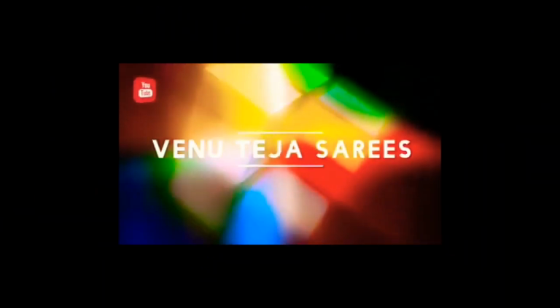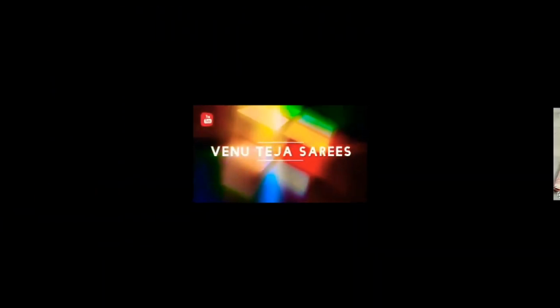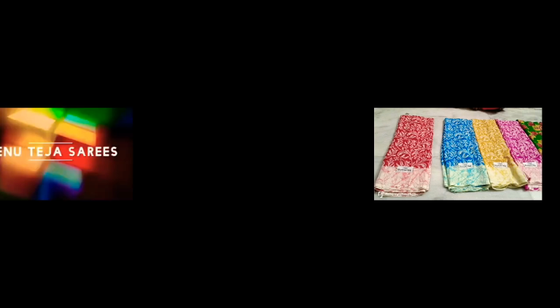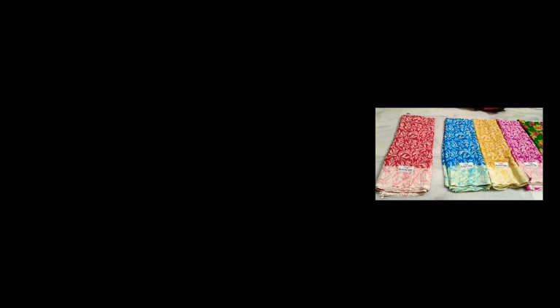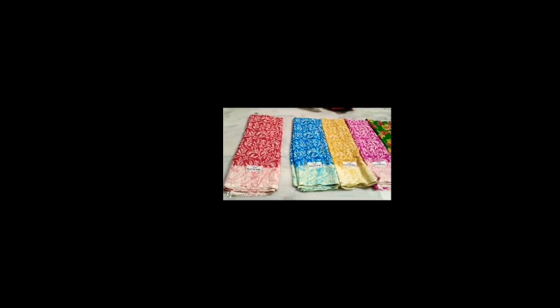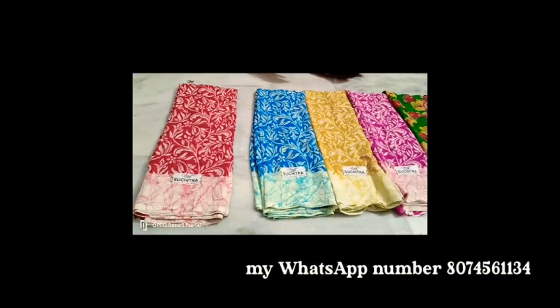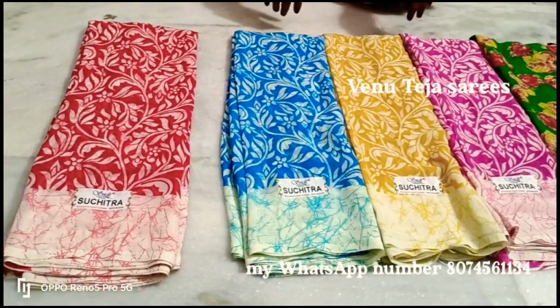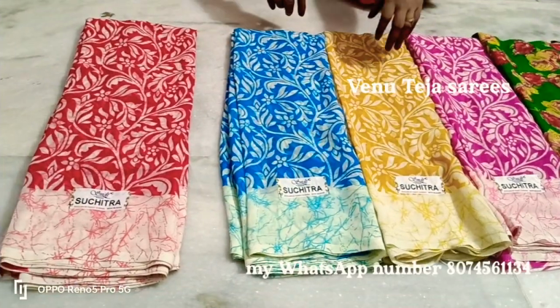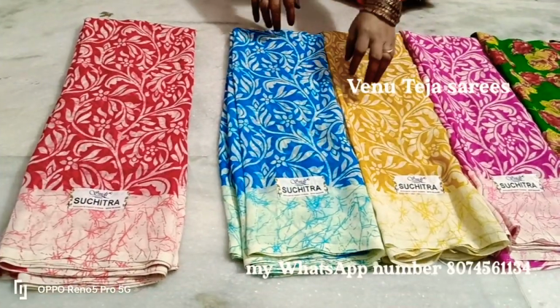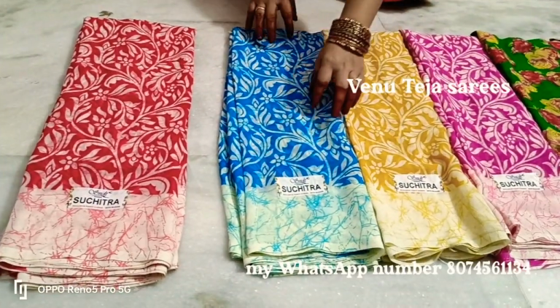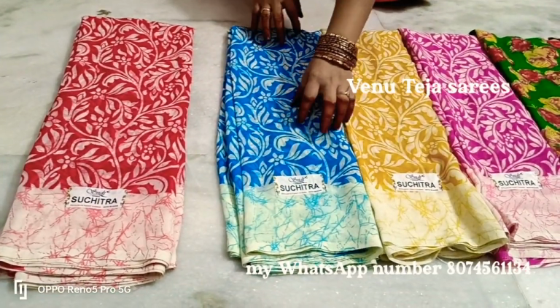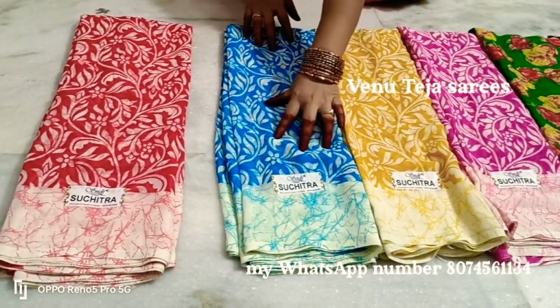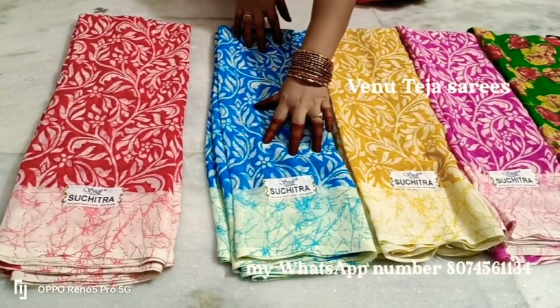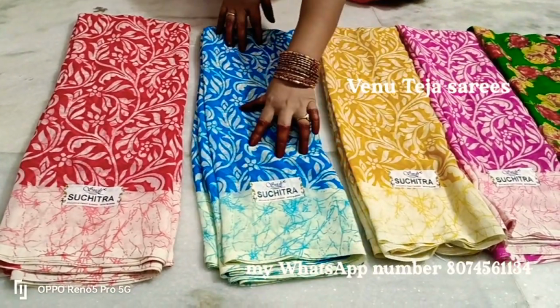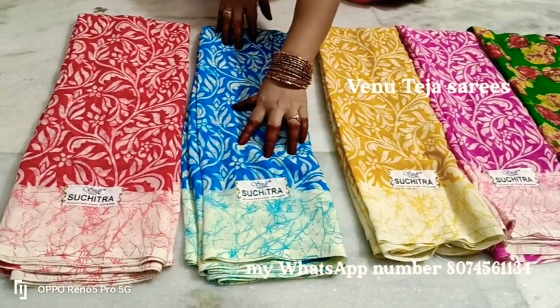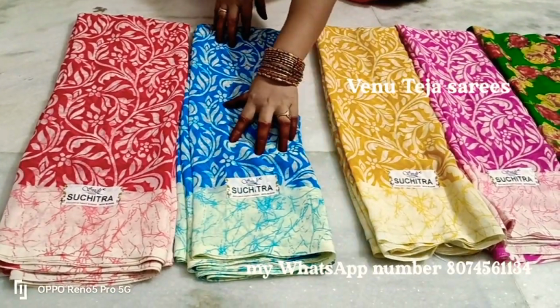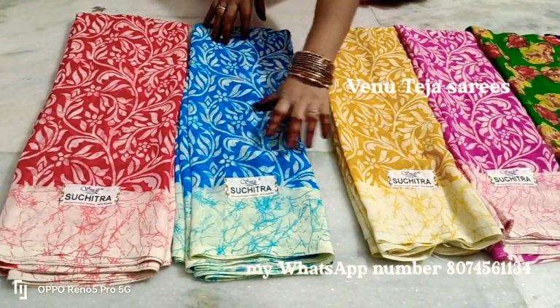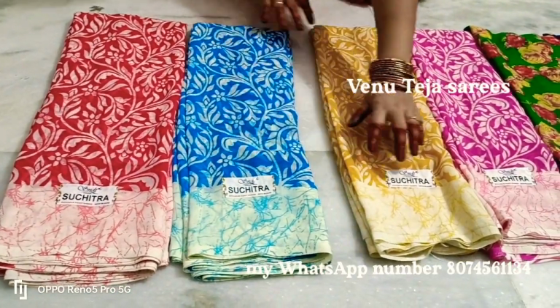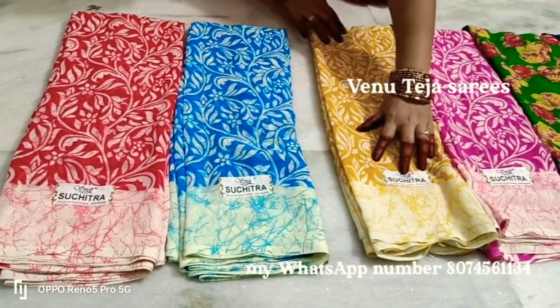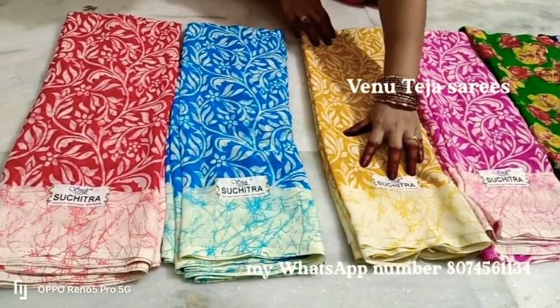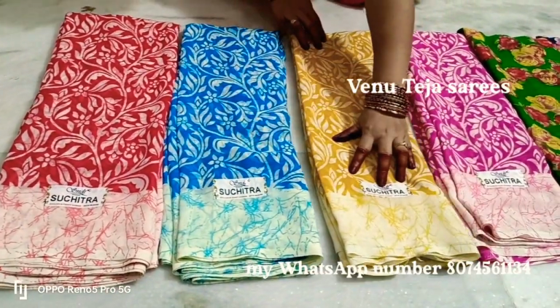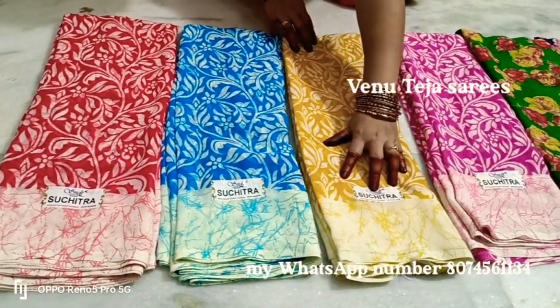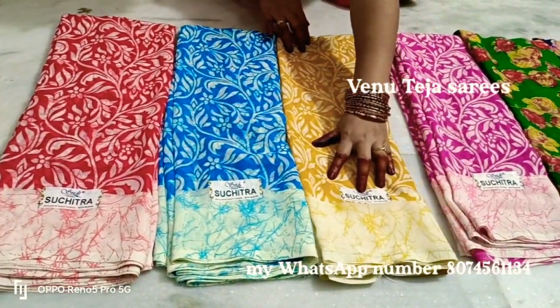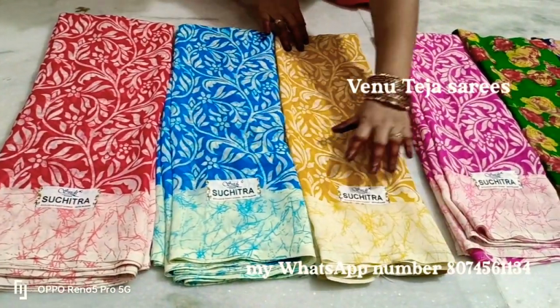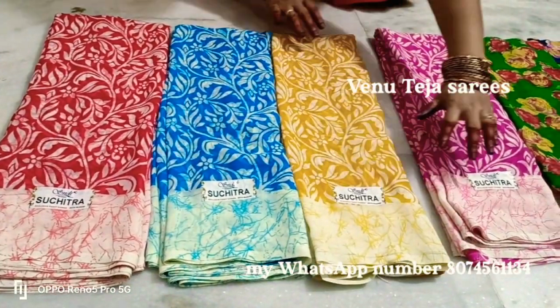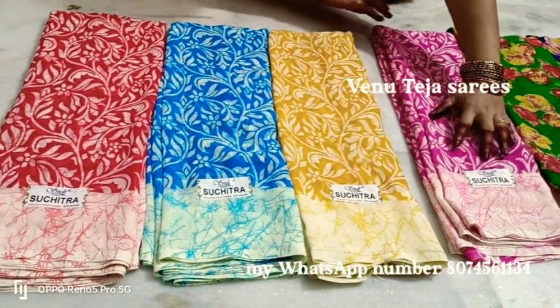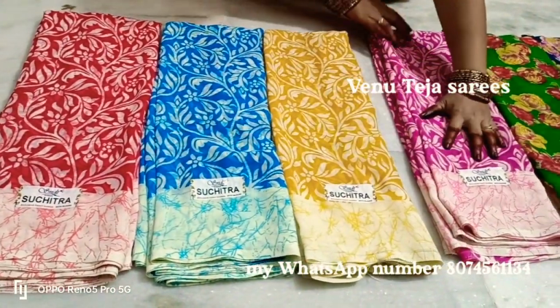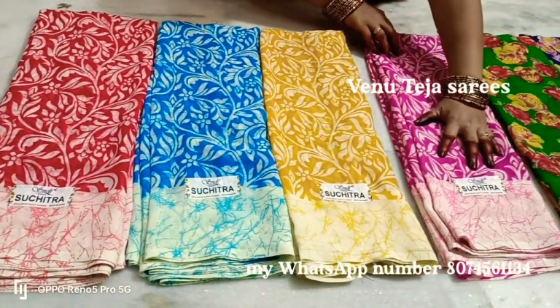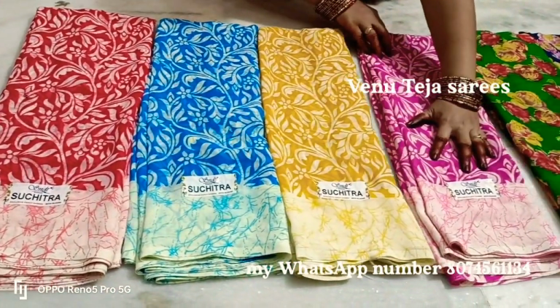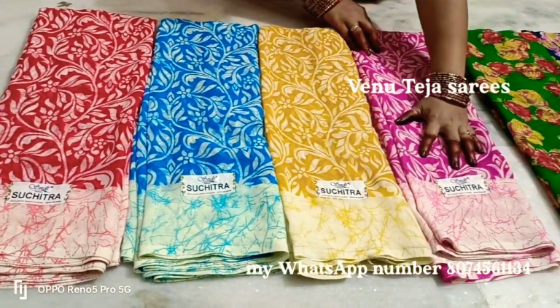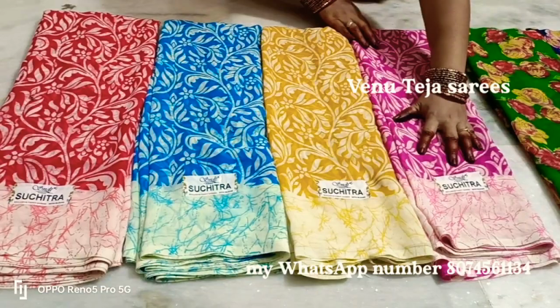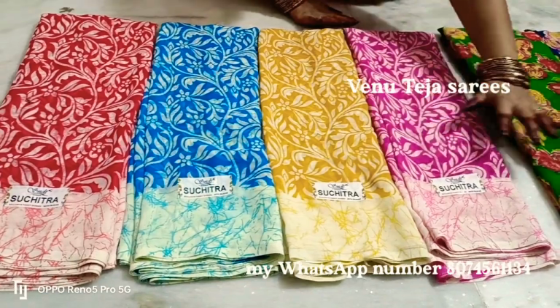Hi friends, welcome to VNTHS series. We are going to talk about a daily washable series.